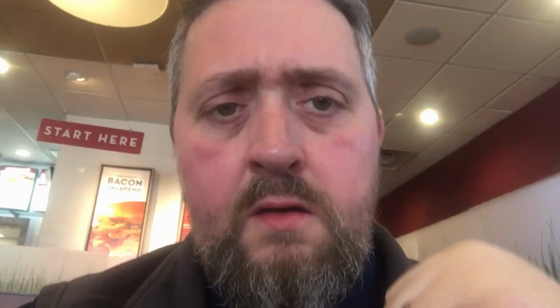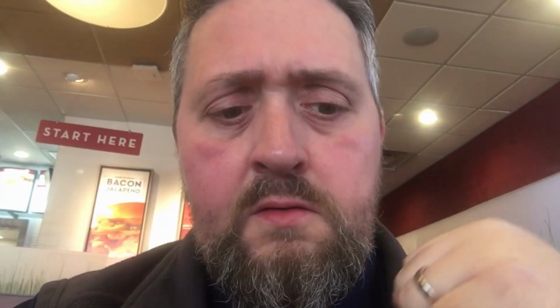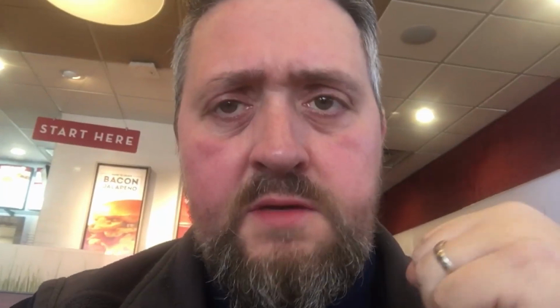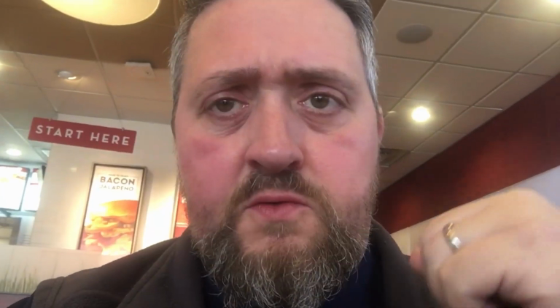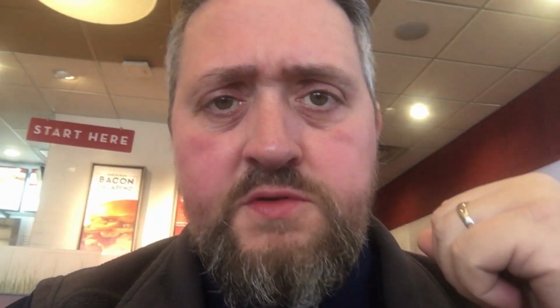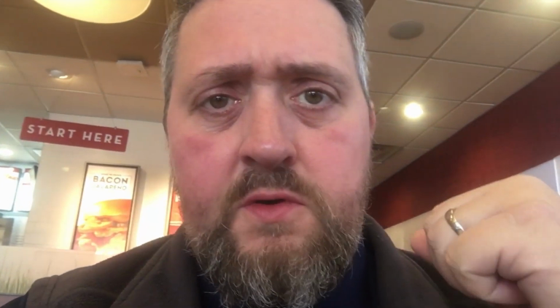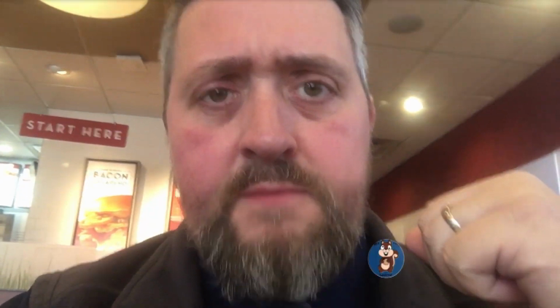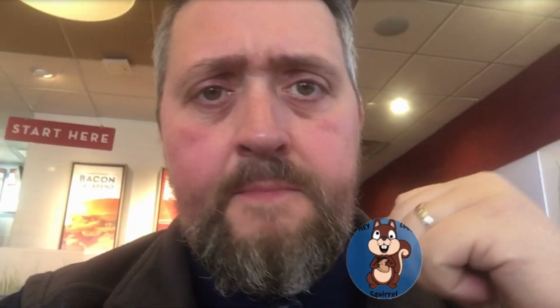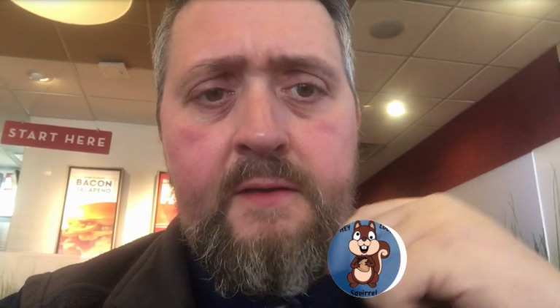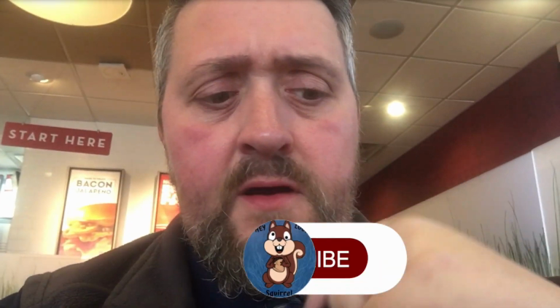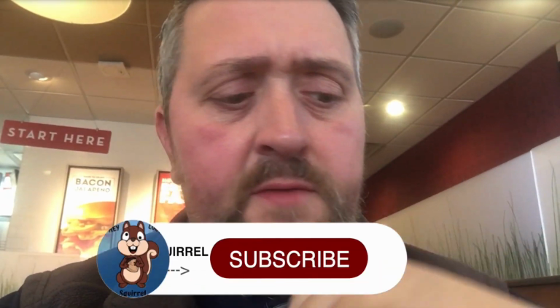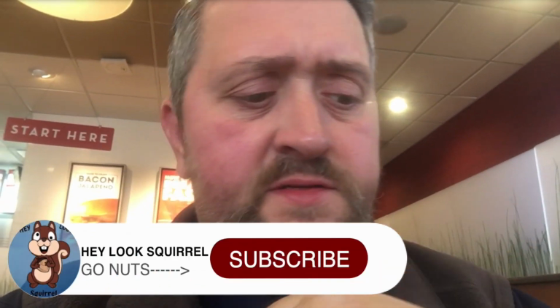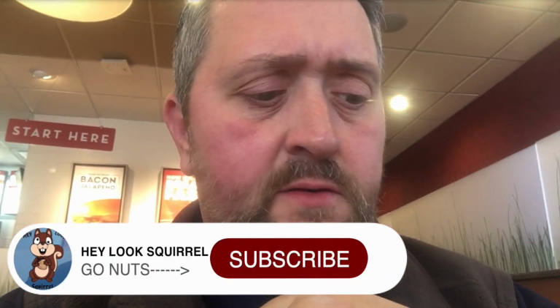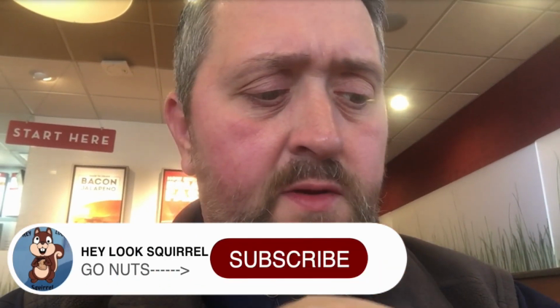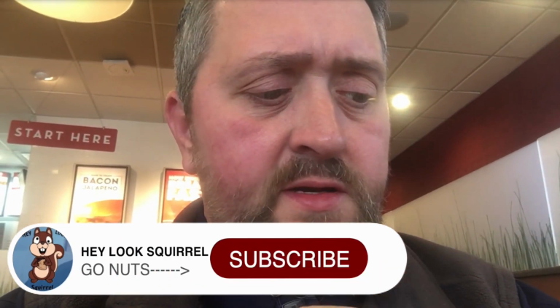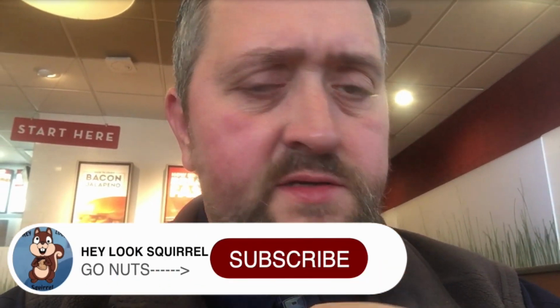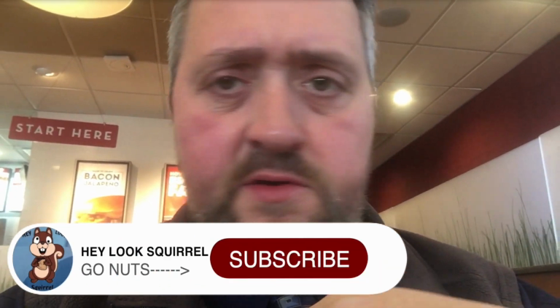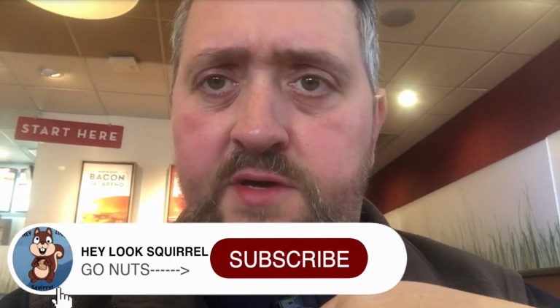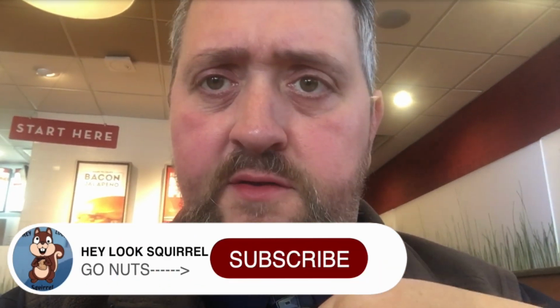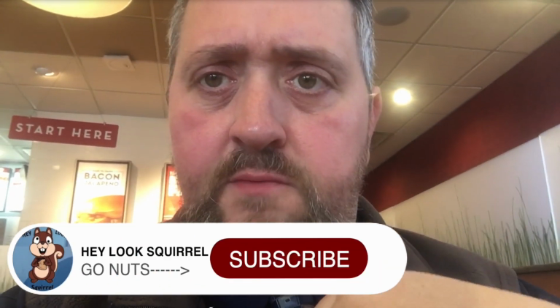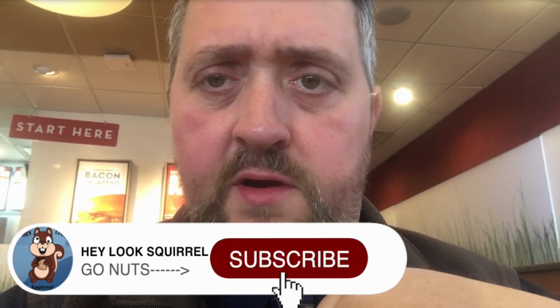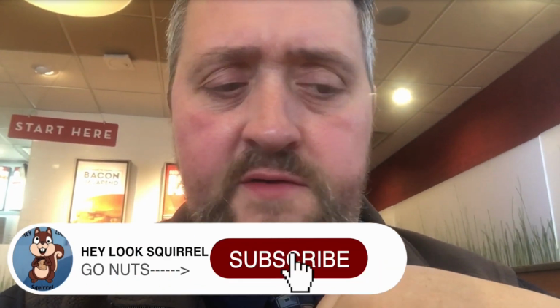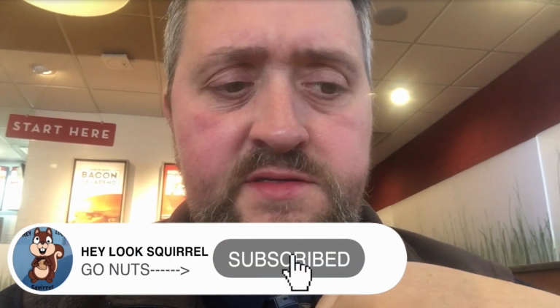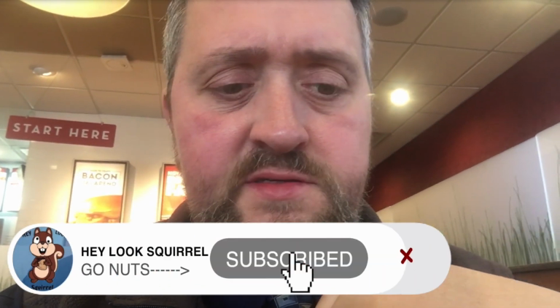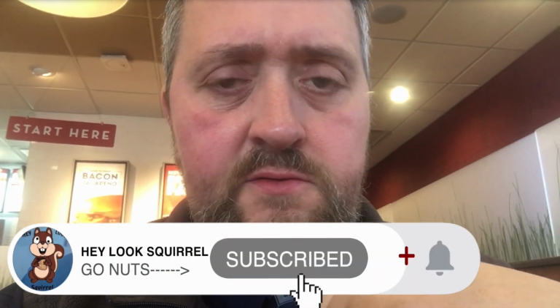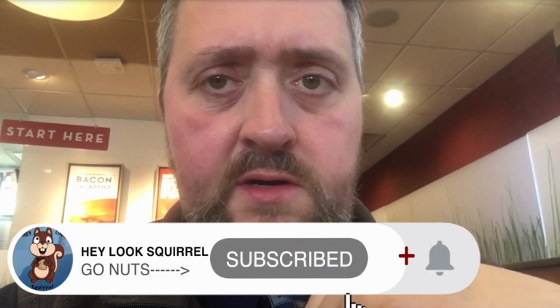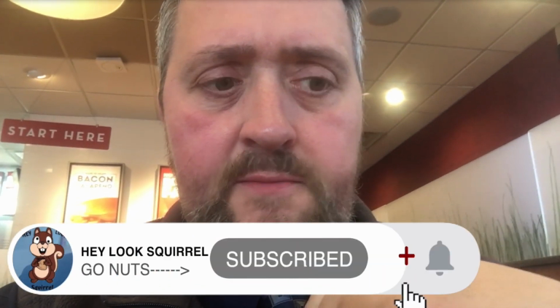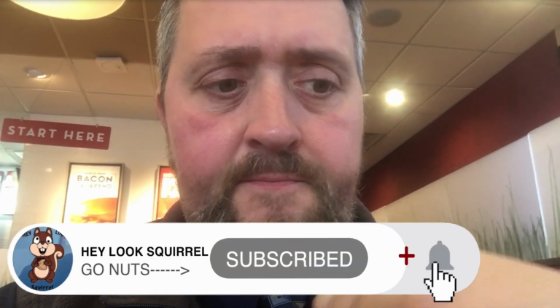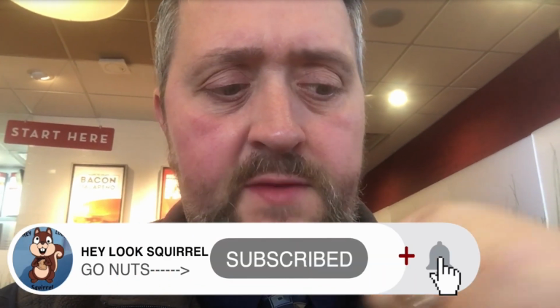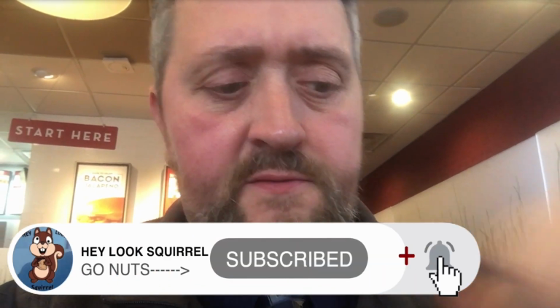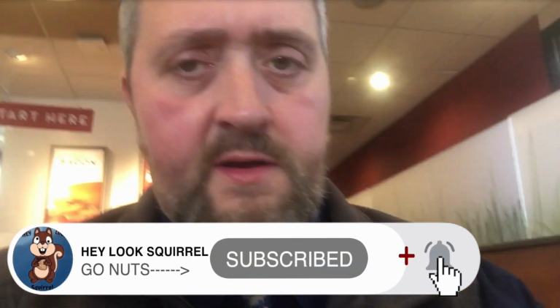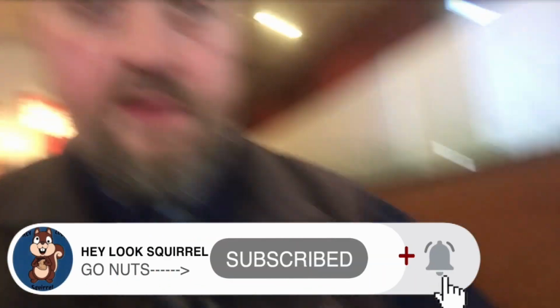What's up, Squirrel Squad? Here I am at Wendy's. I want to try the new breakfast, so here's what I got.